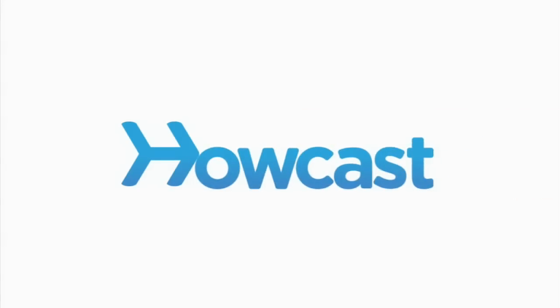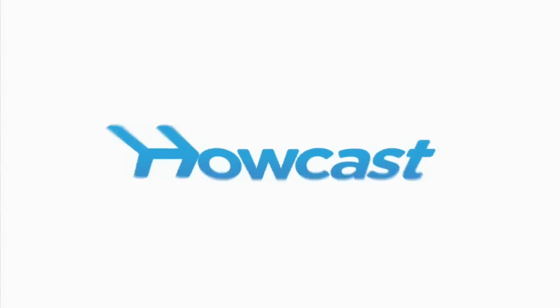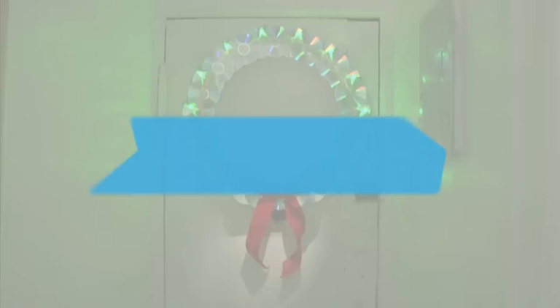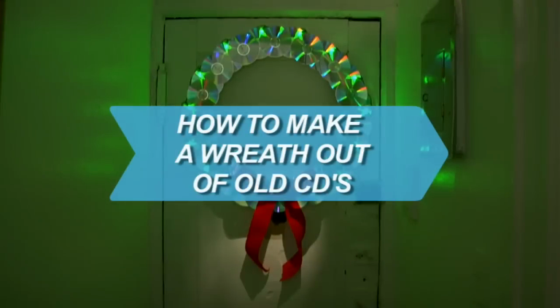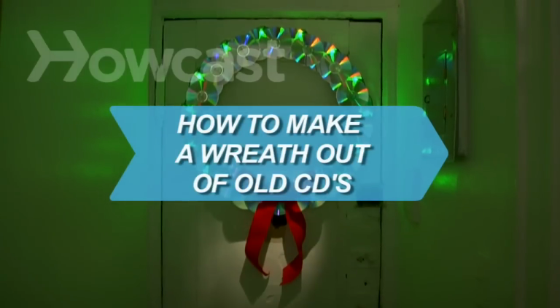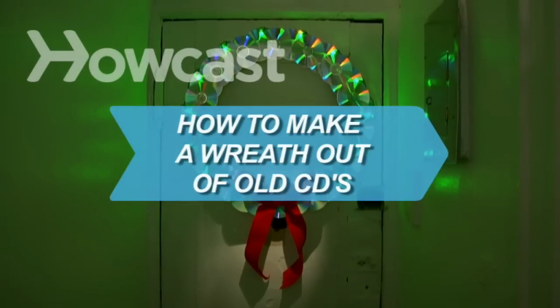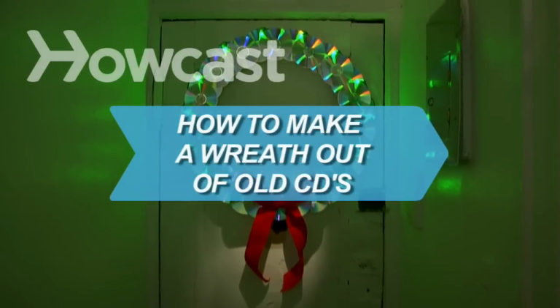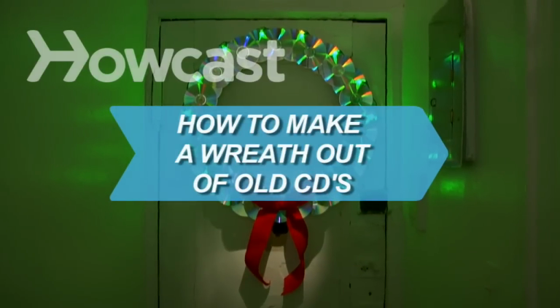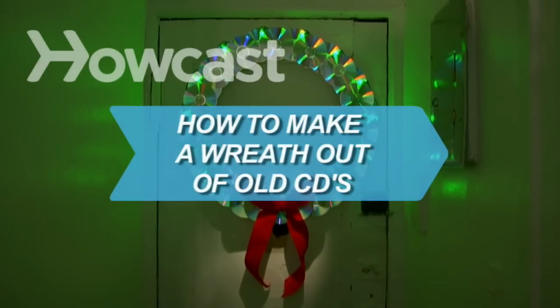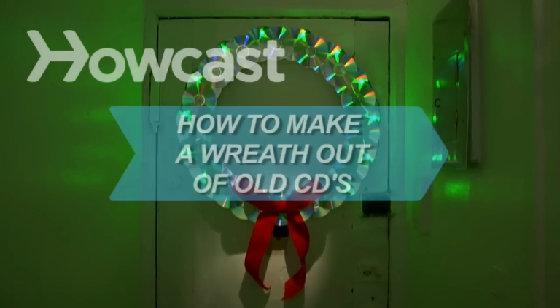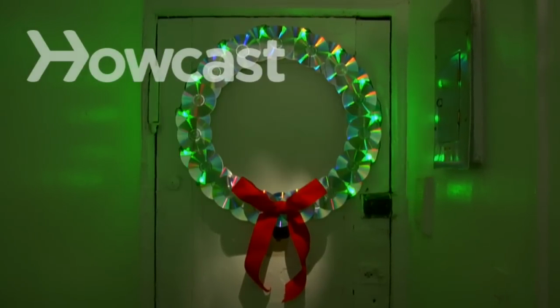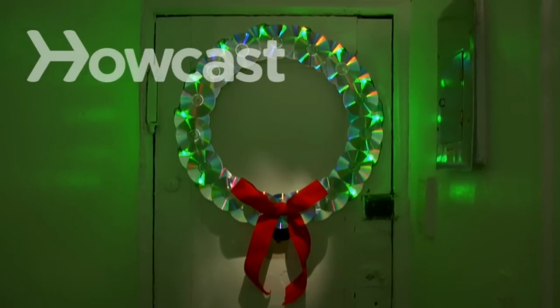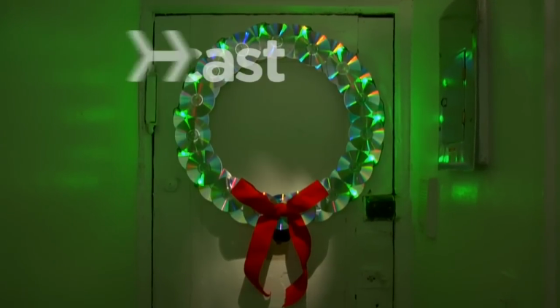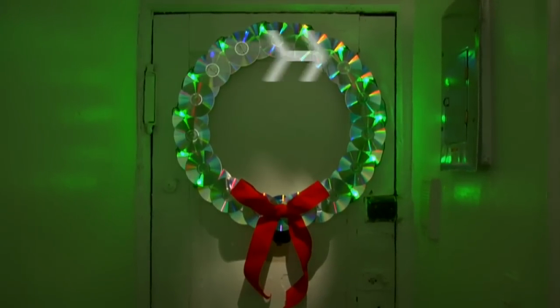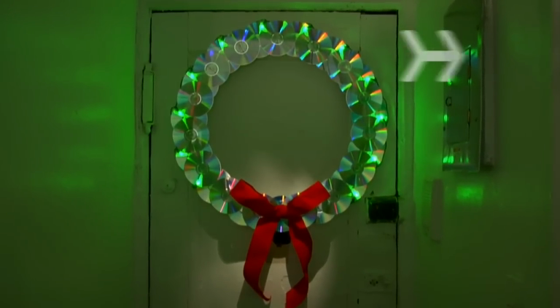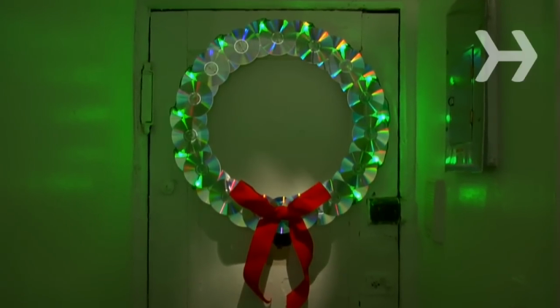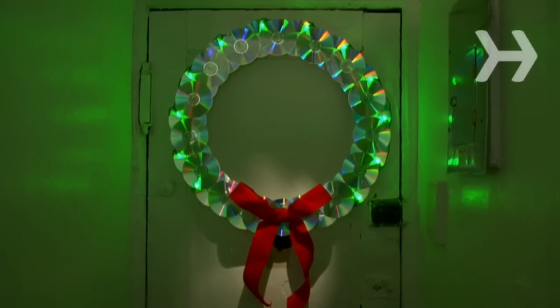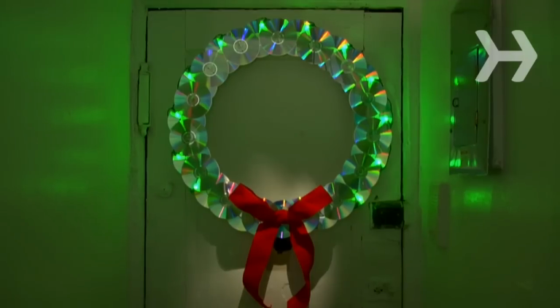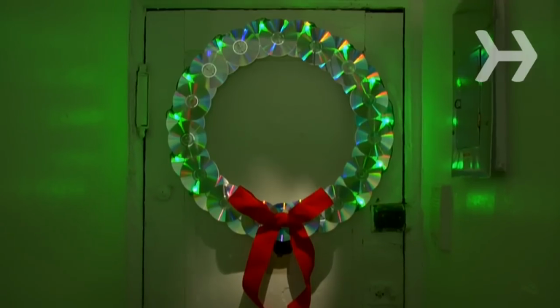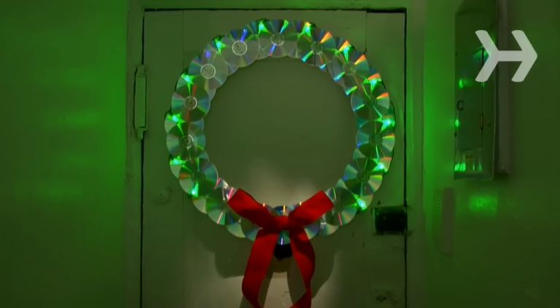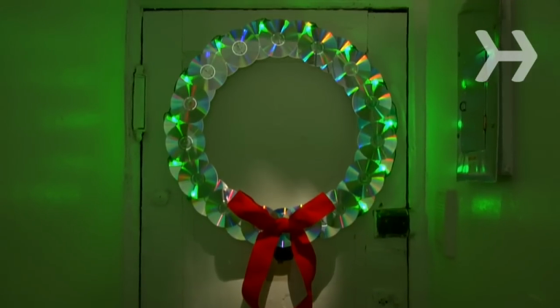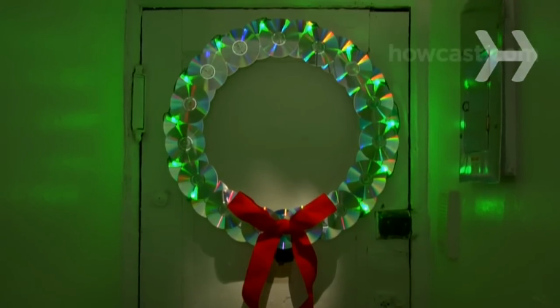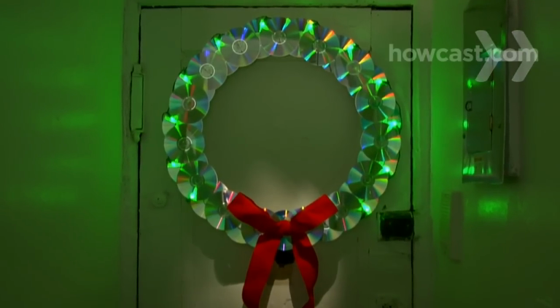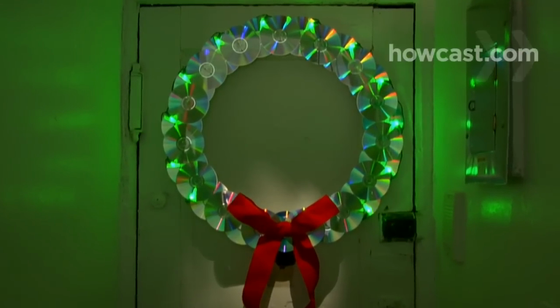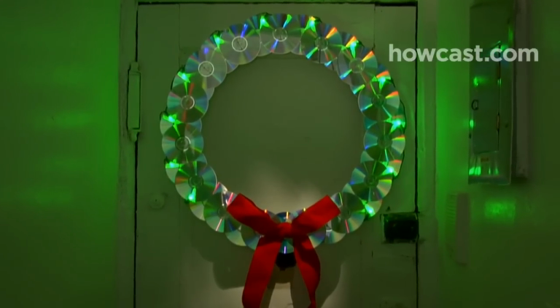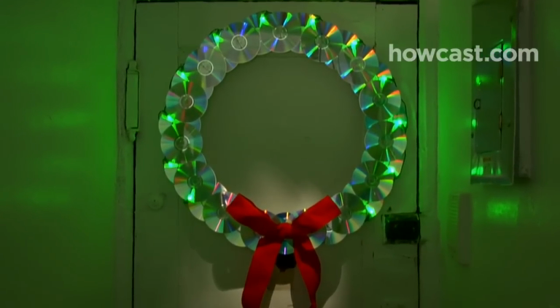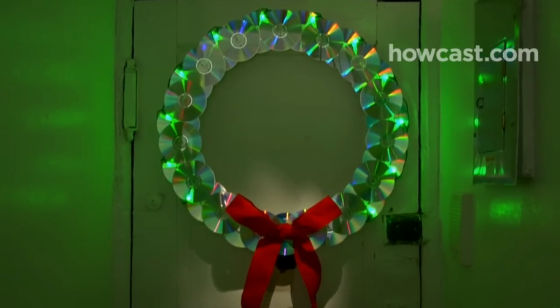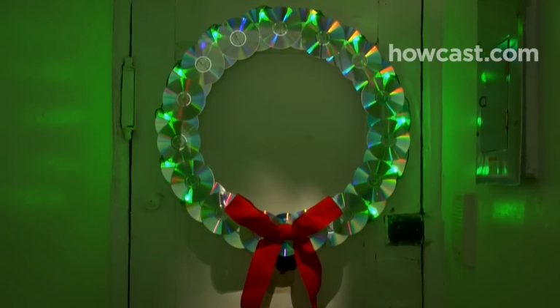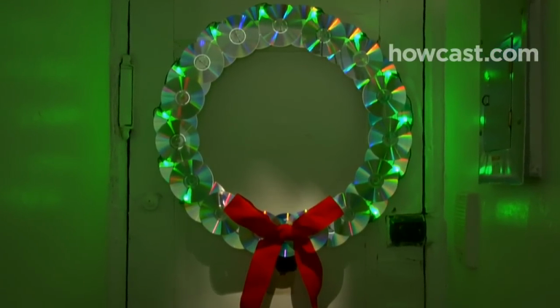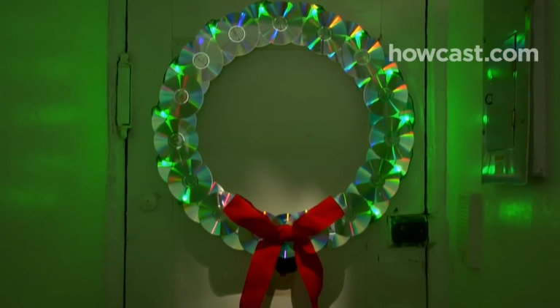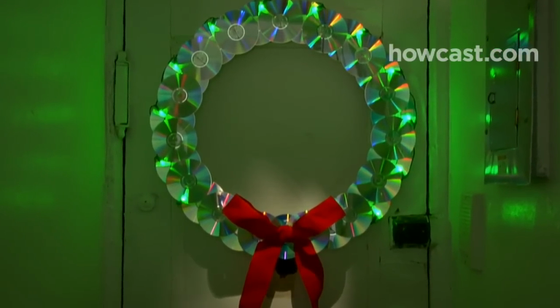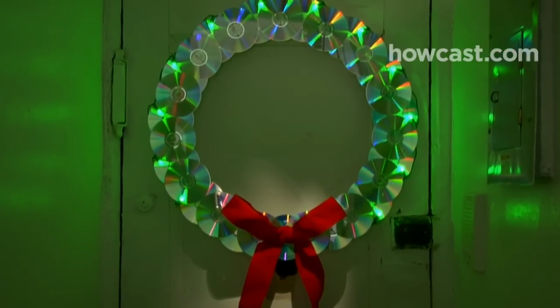How to Make a Wreath Out of Old CDs. Short on holiday decorations but long on old CDs? Tis the season to be crafty.